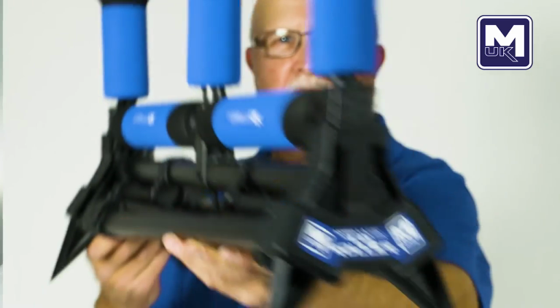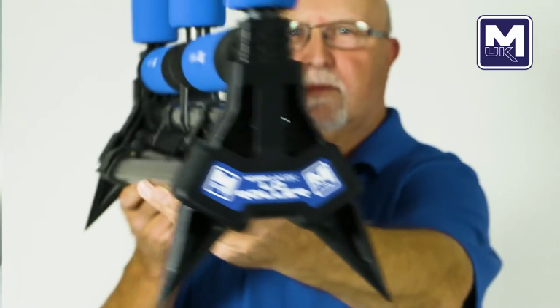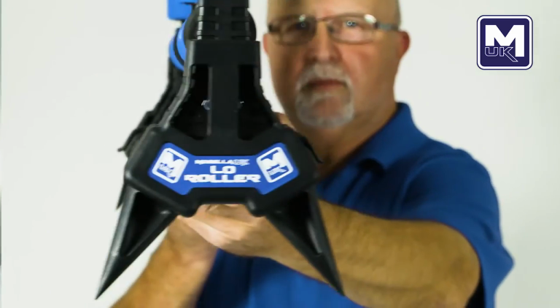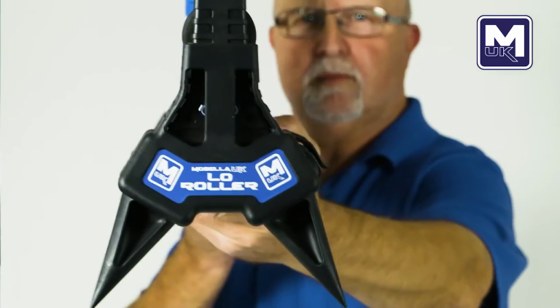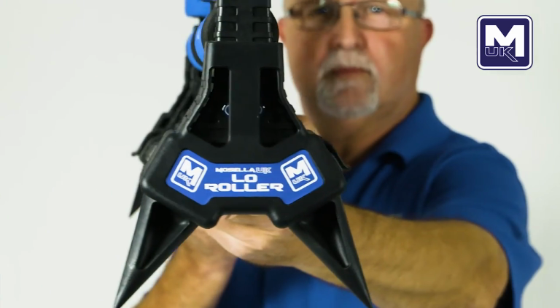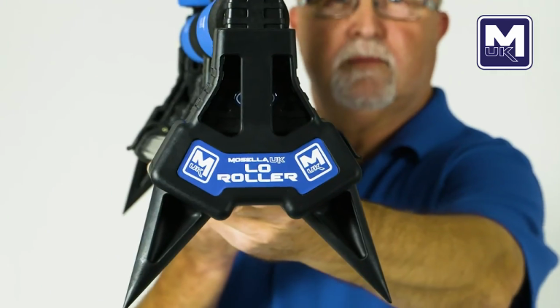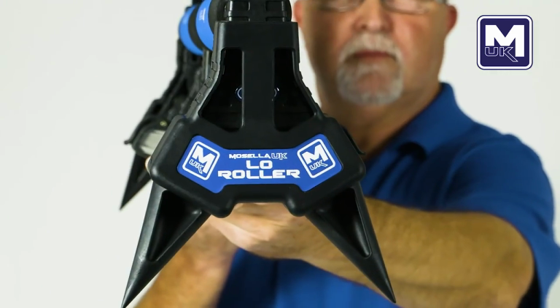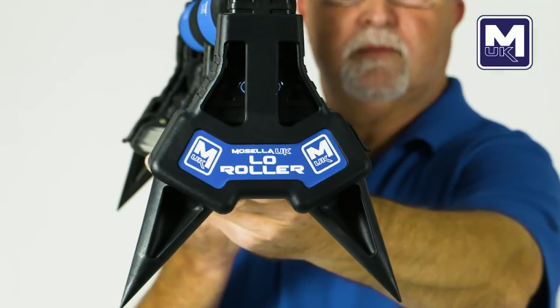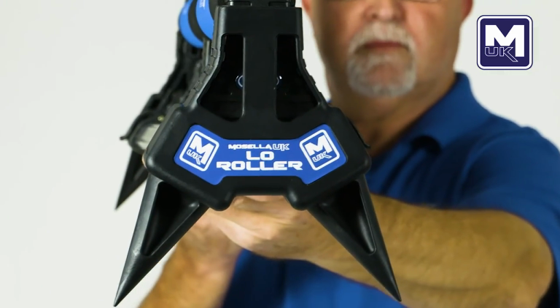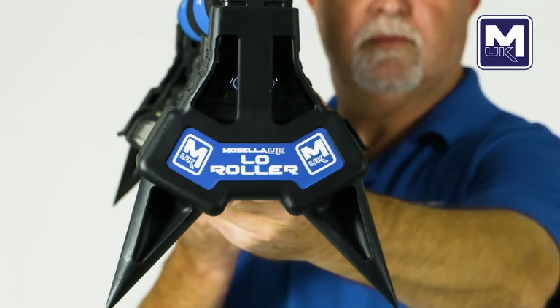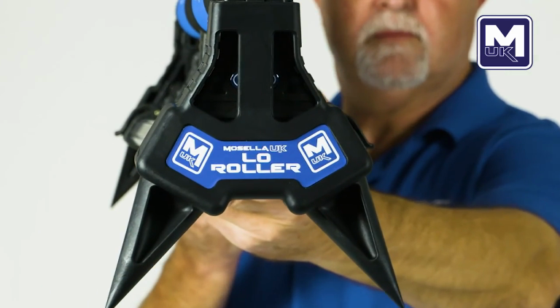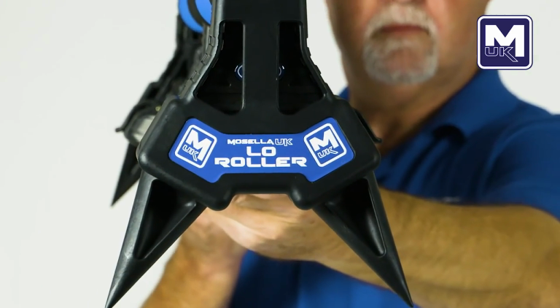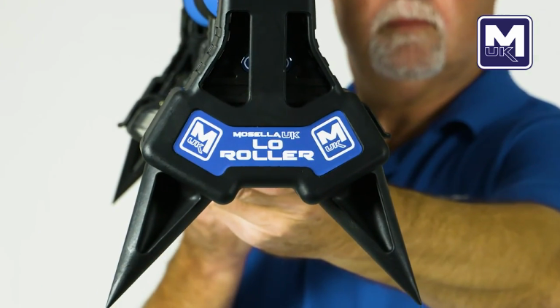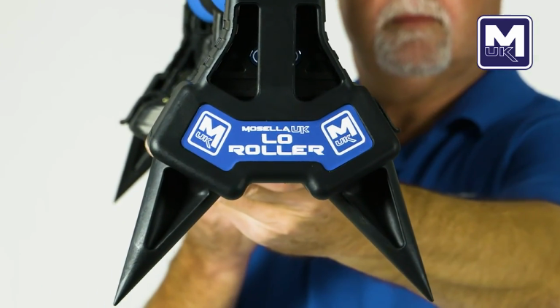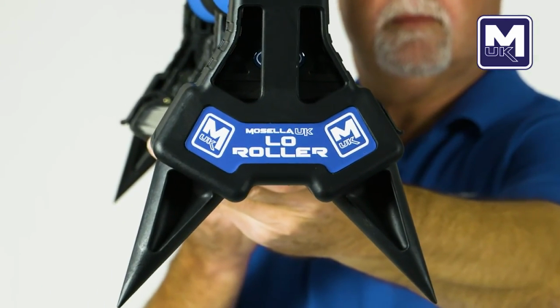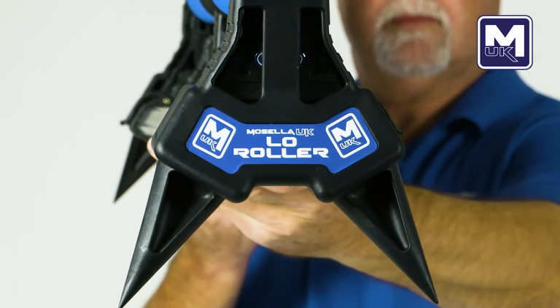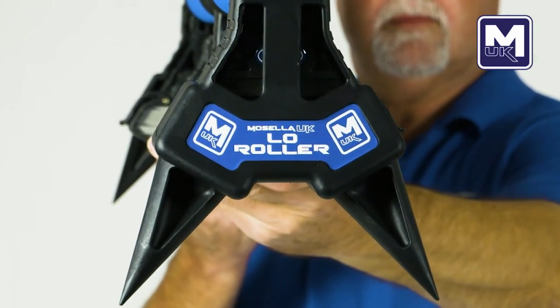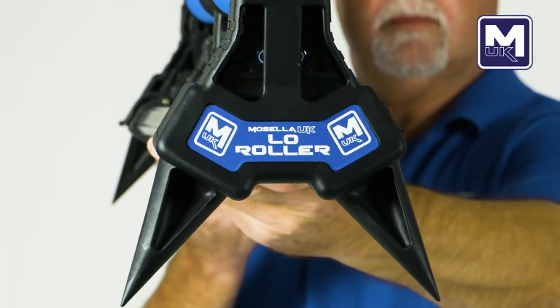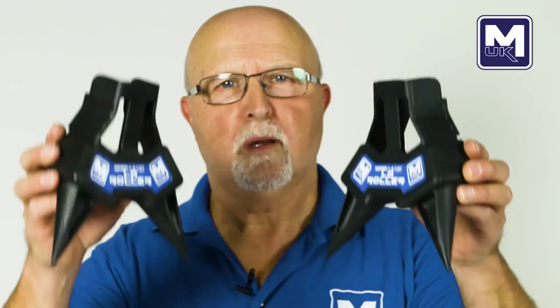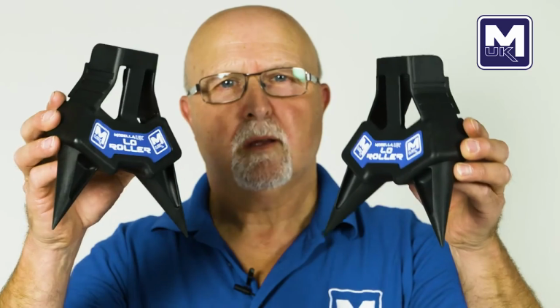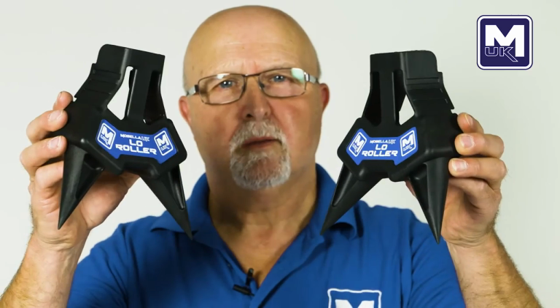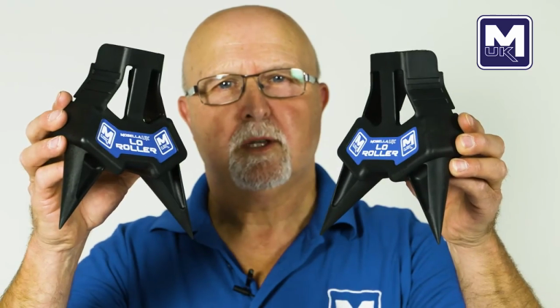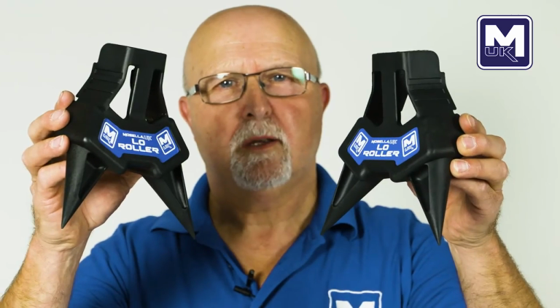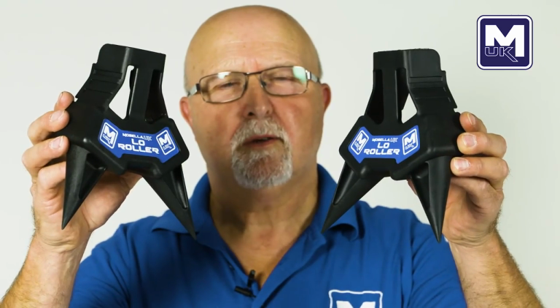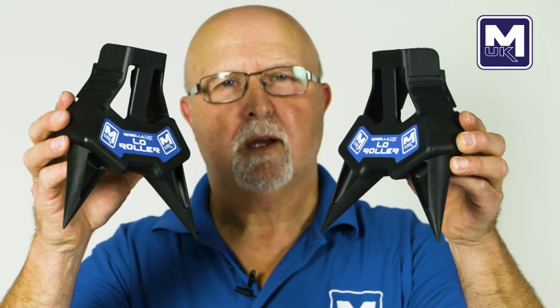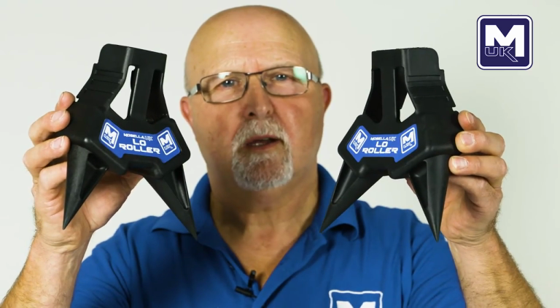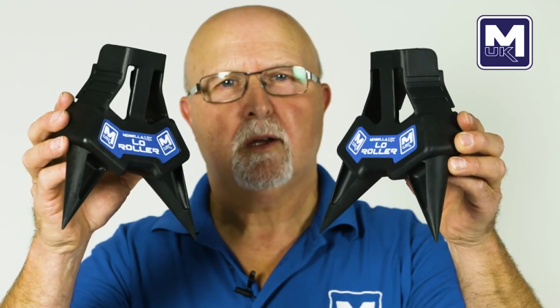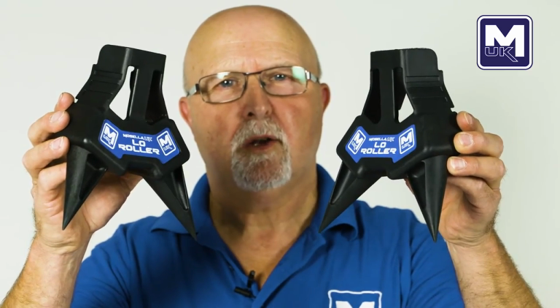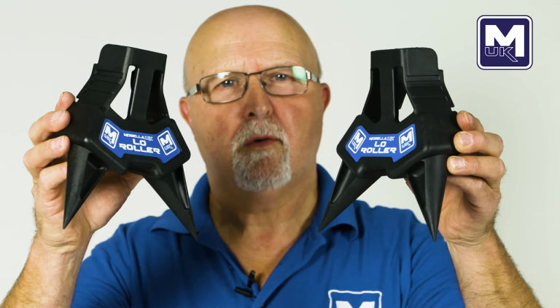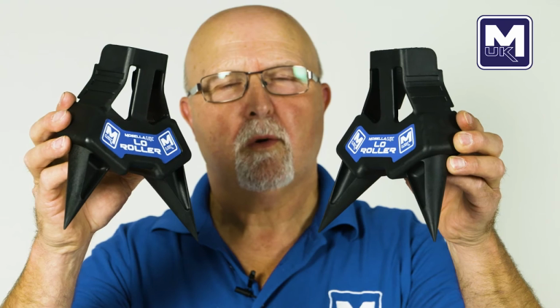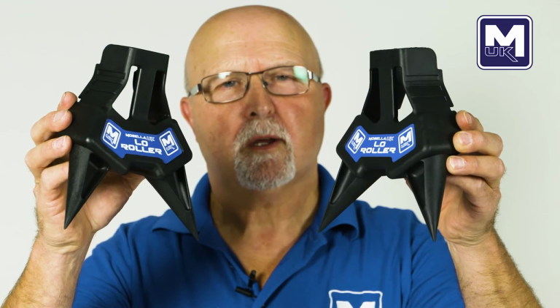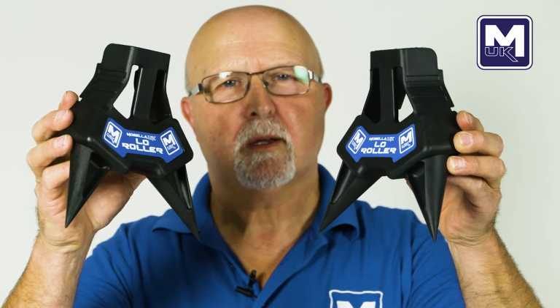It's stable, quick and easy to use. The Mozilla UK Low Roller Kit.